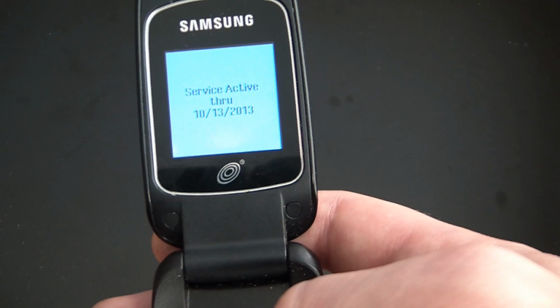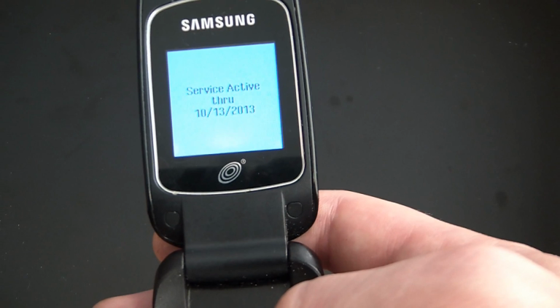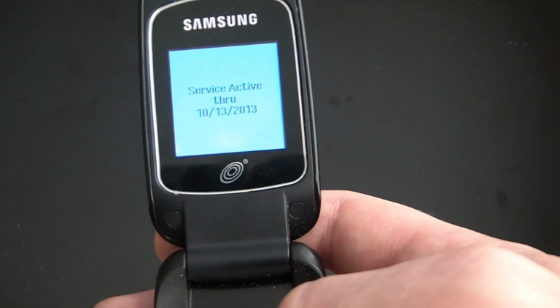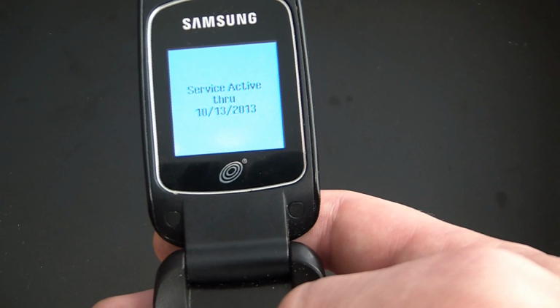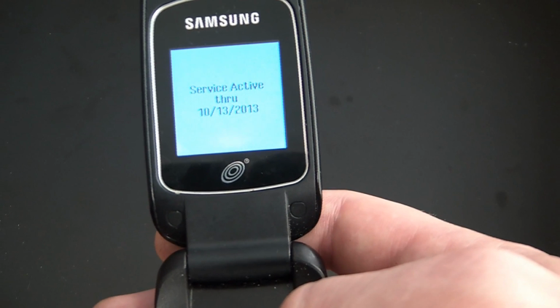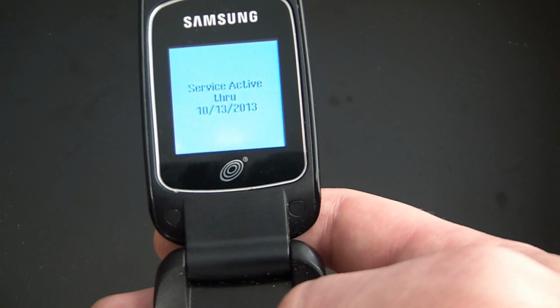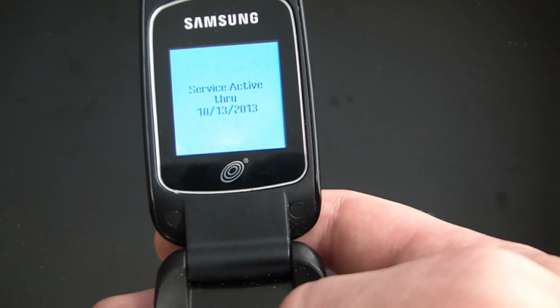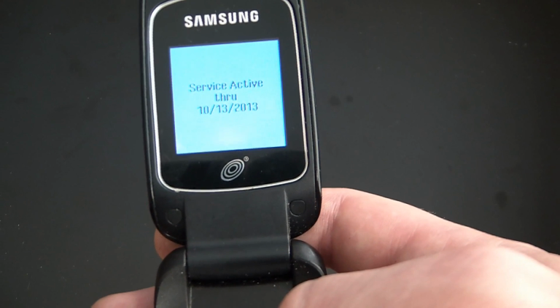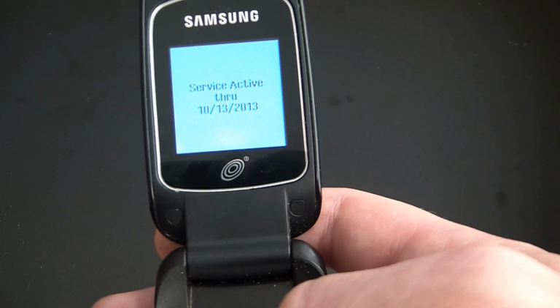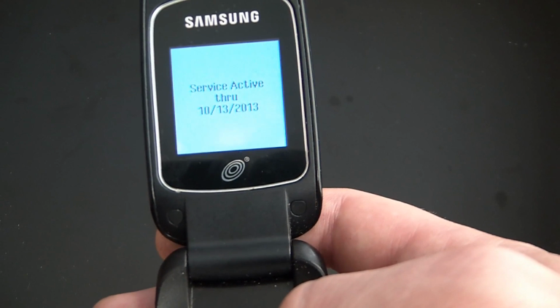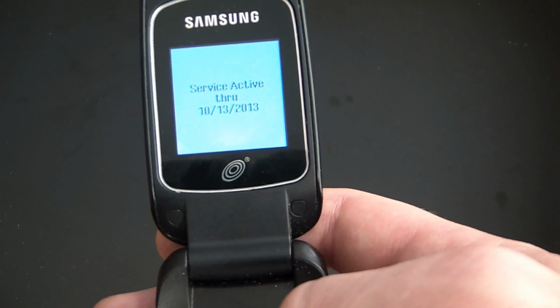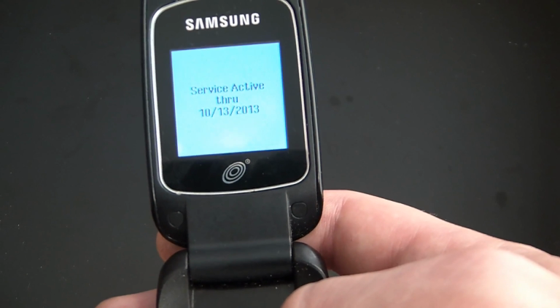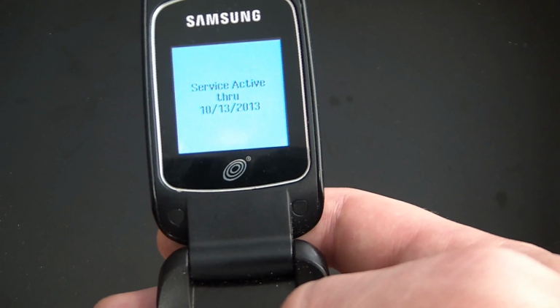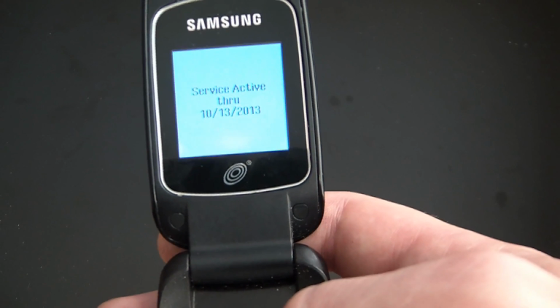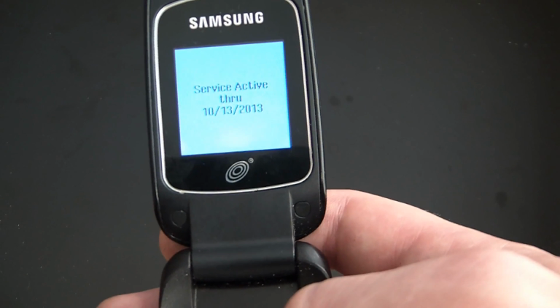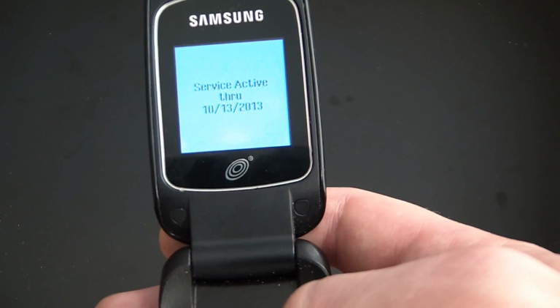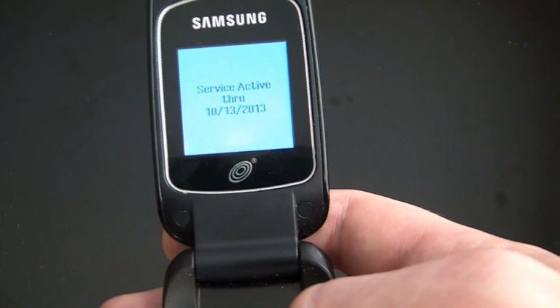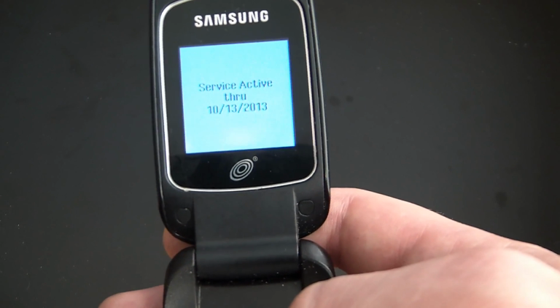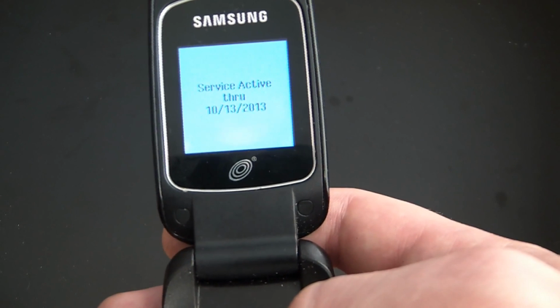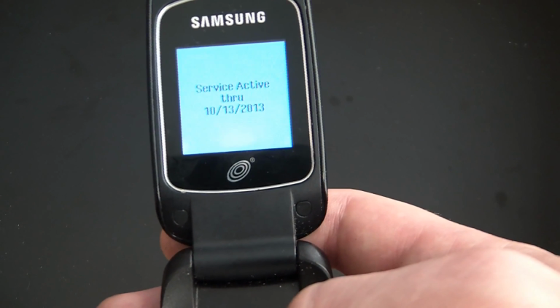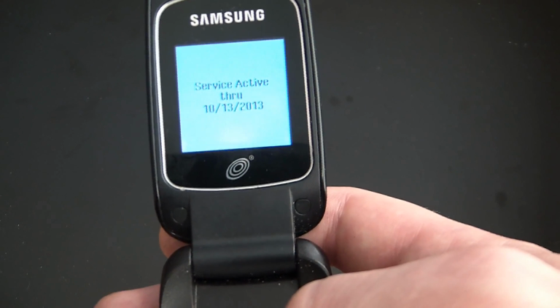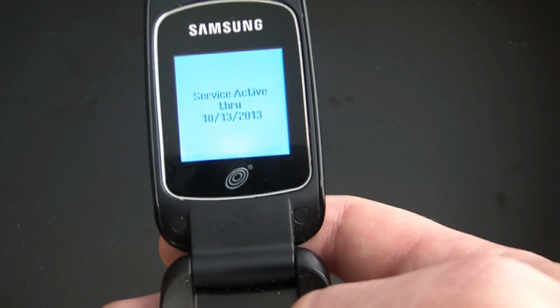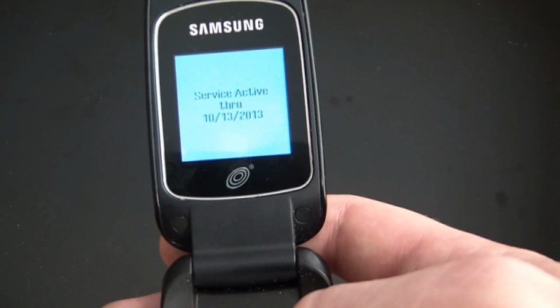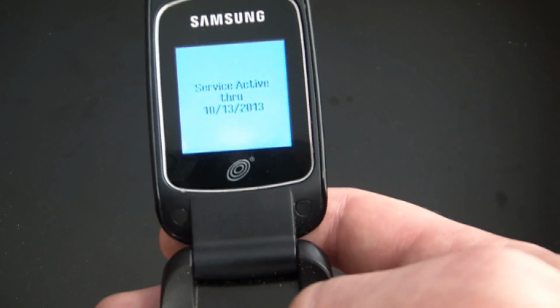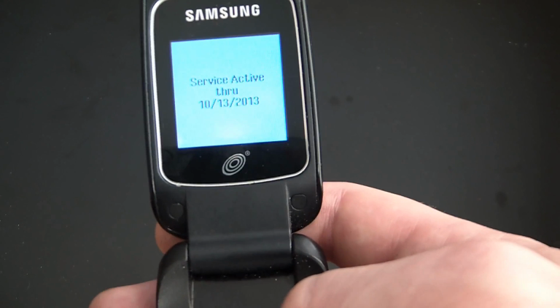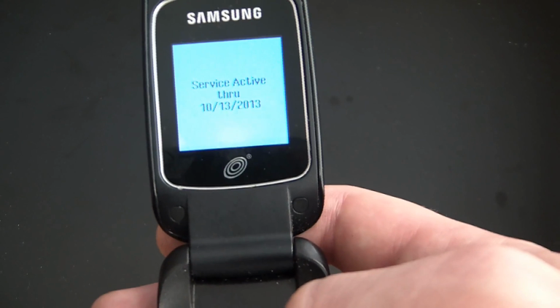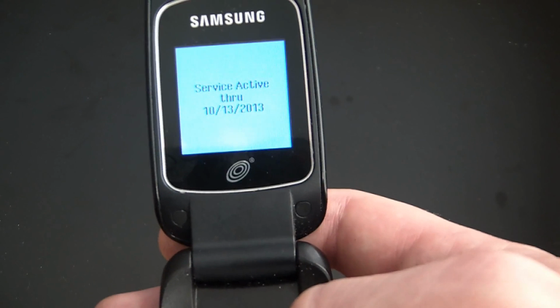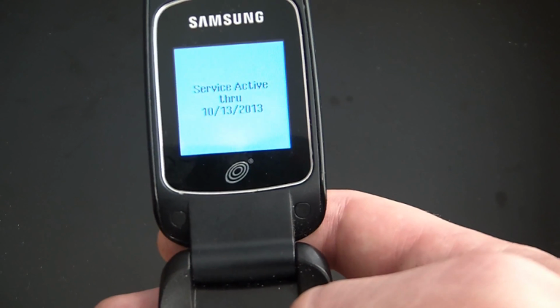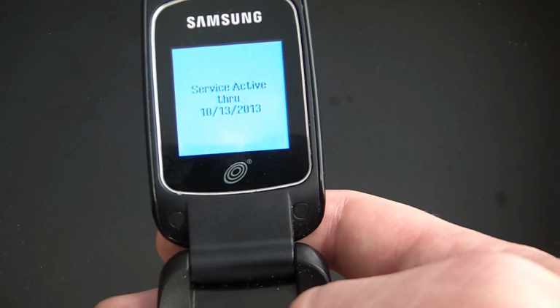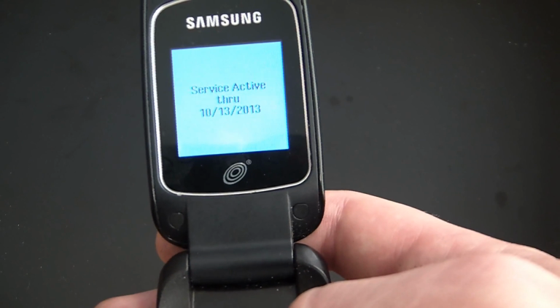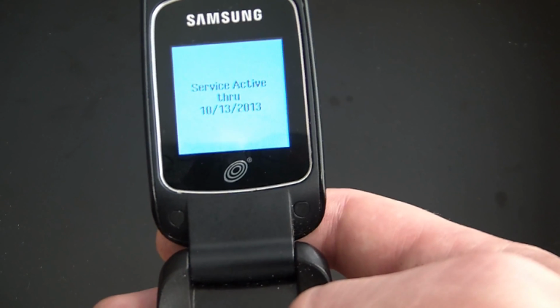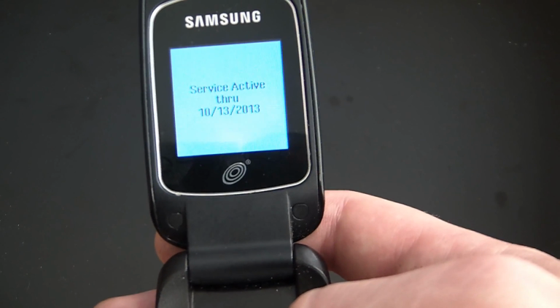There you go, the phone has now been restored to factory settings. I hope you found this video useful.